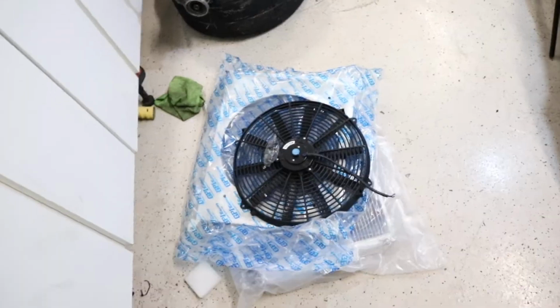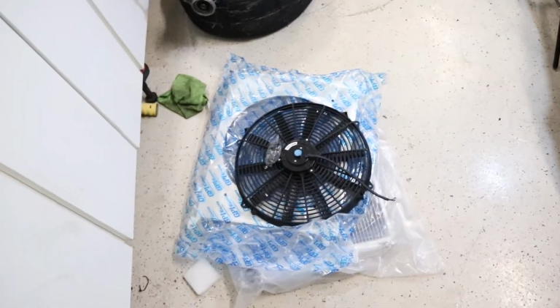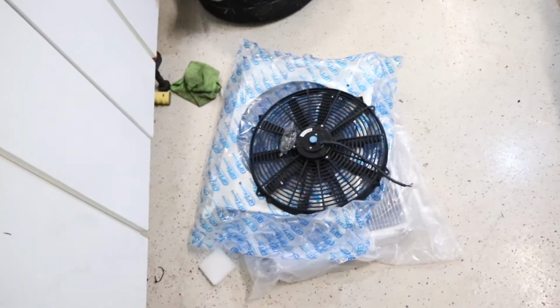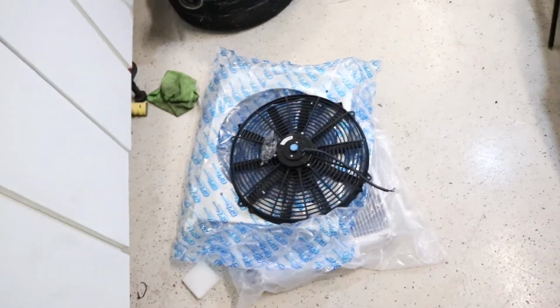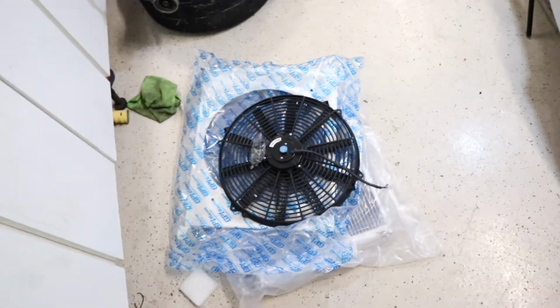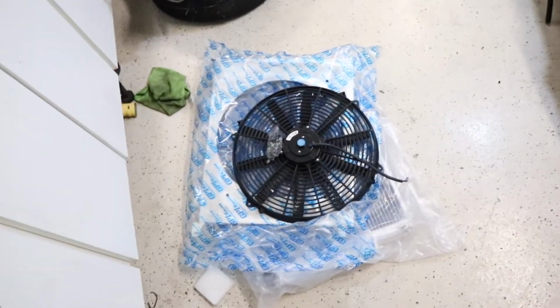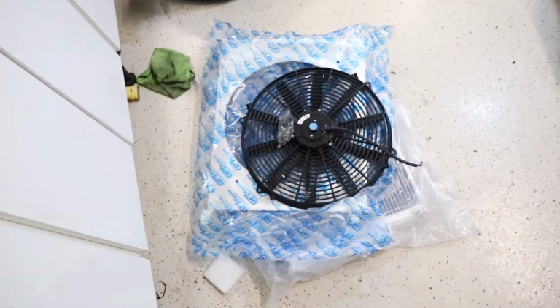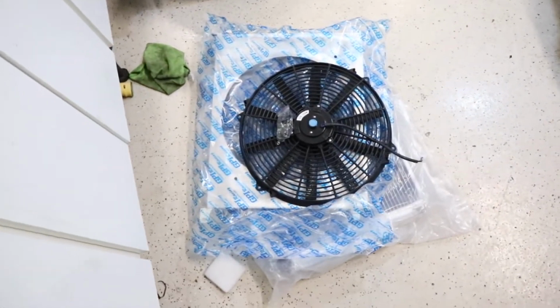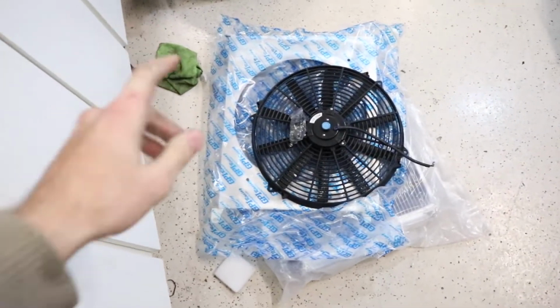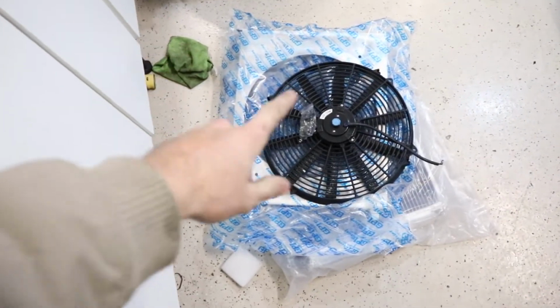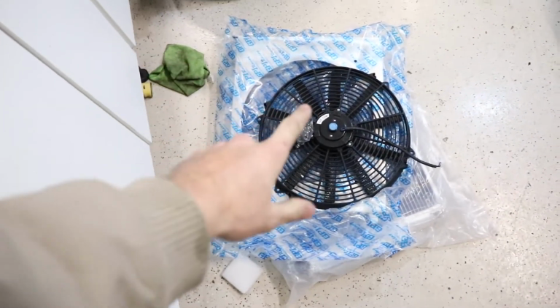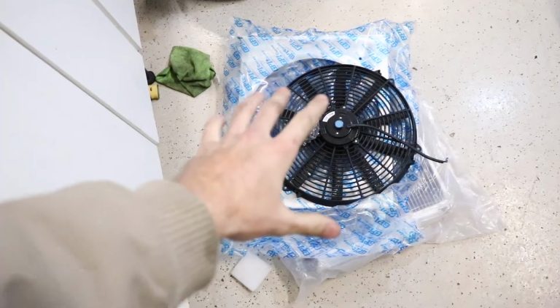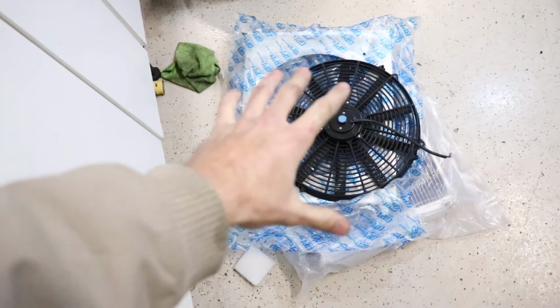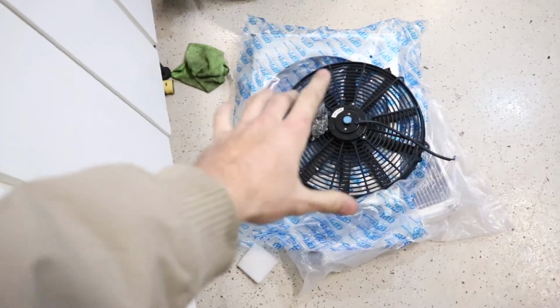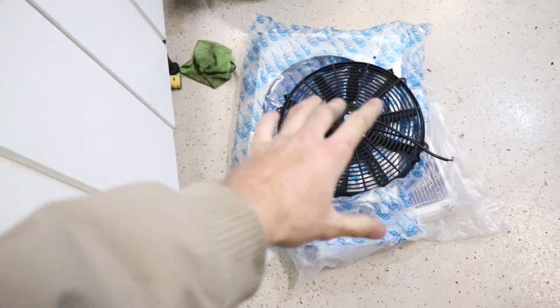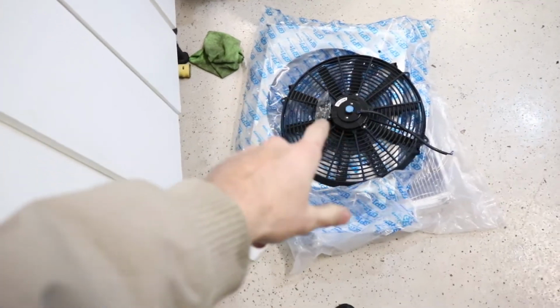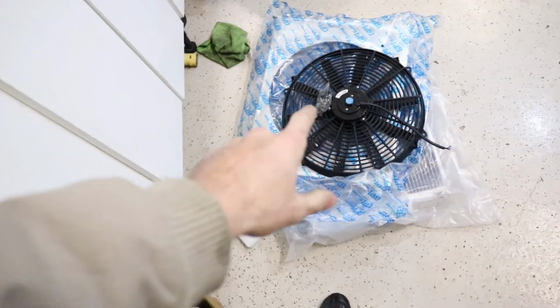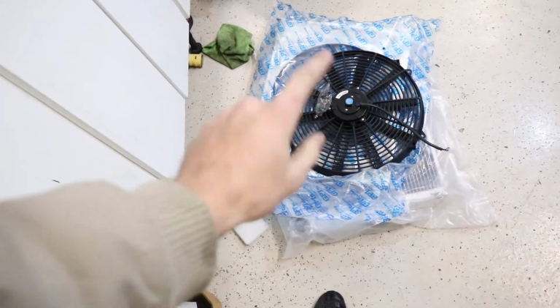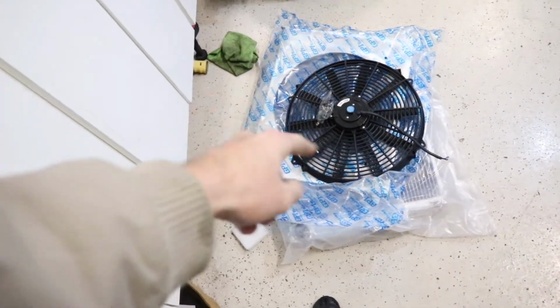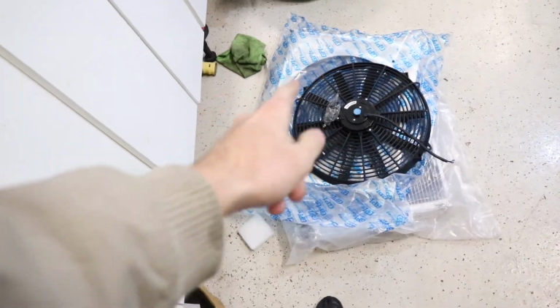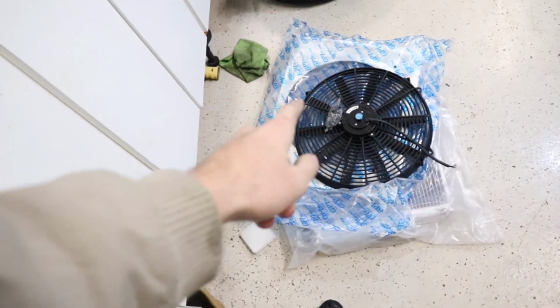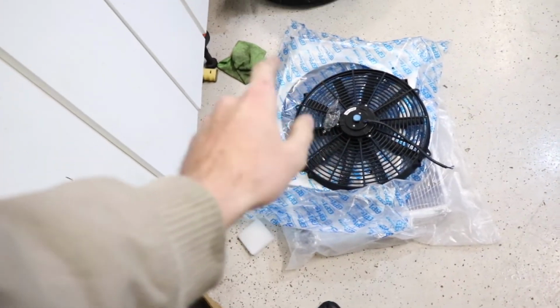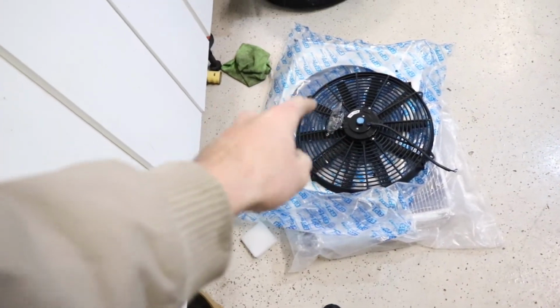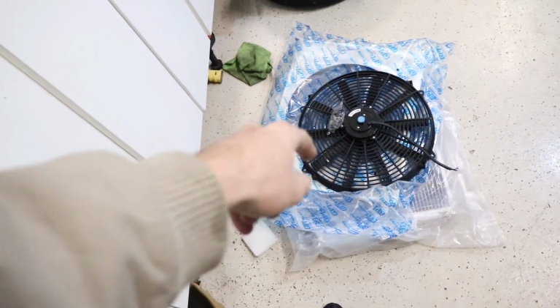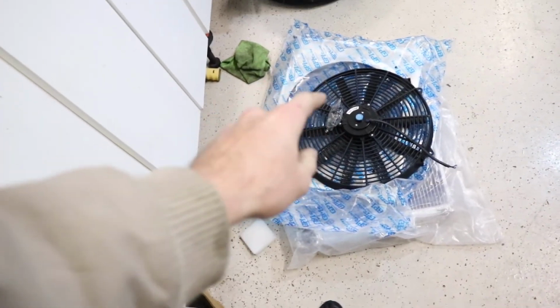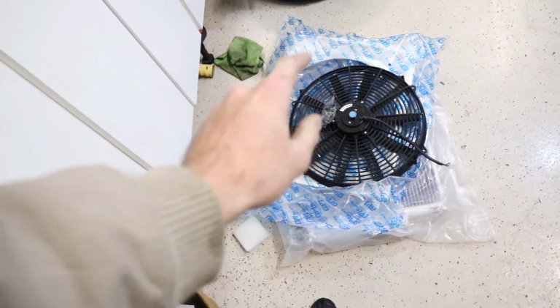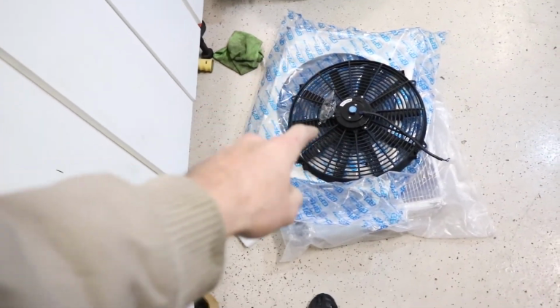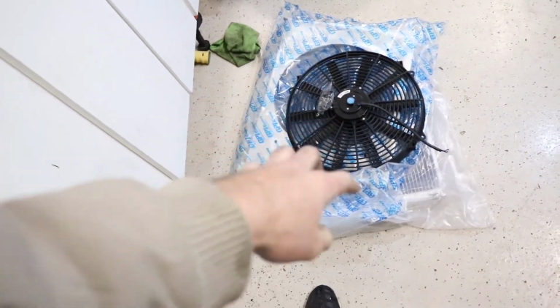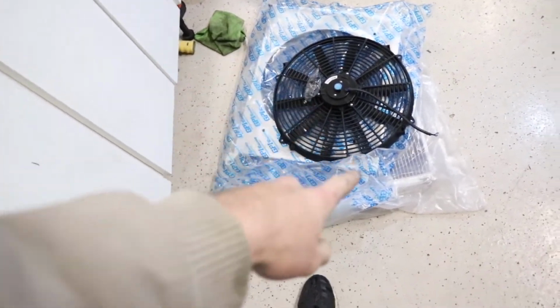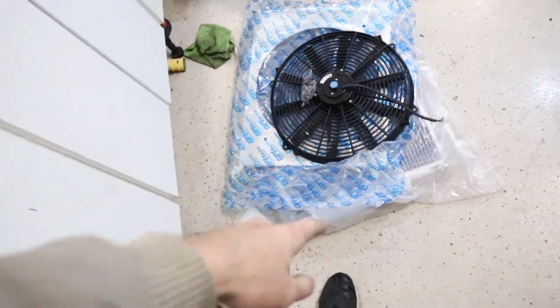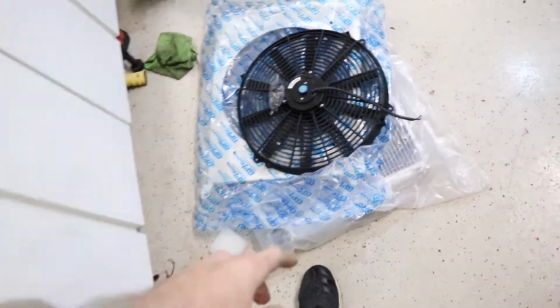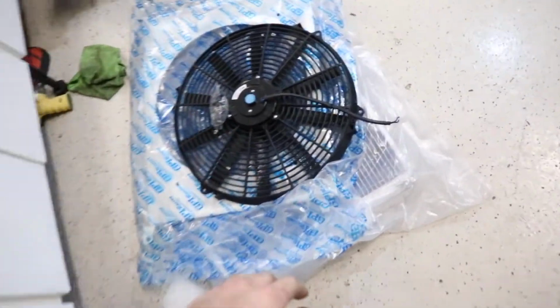Got back from O'Reilly's, picked up the stuff we needed. This is the fan kit he ordered online — there will be a link in the description where you can buy this along with the radiator.